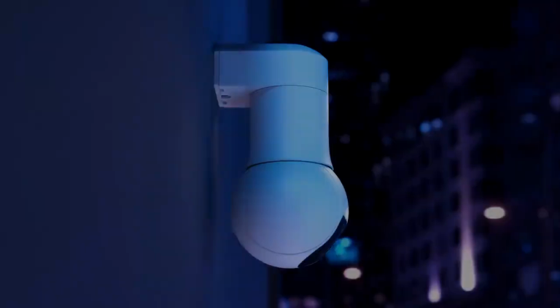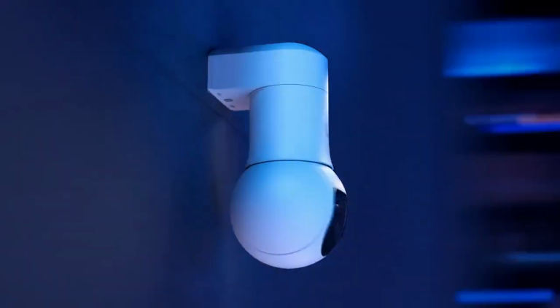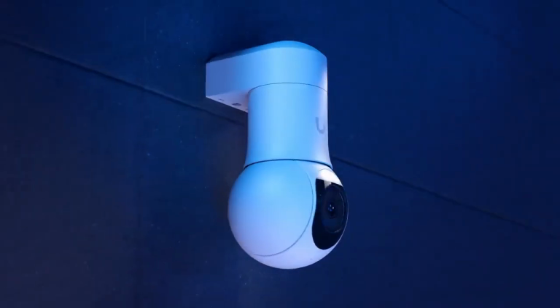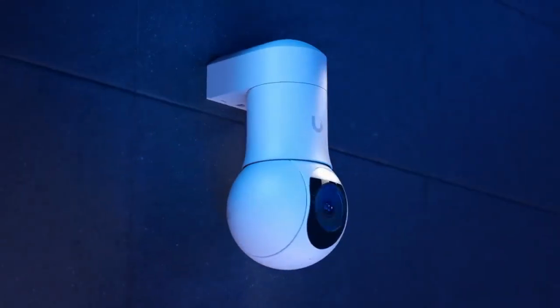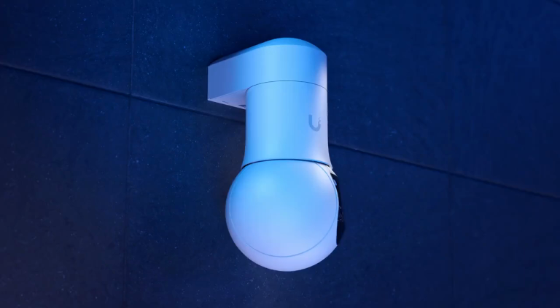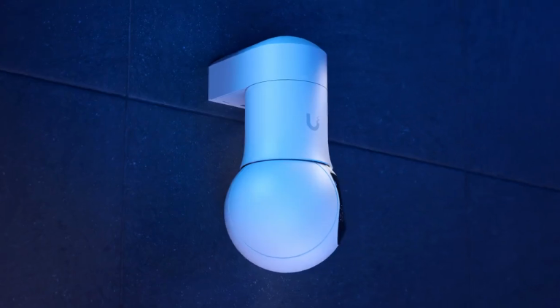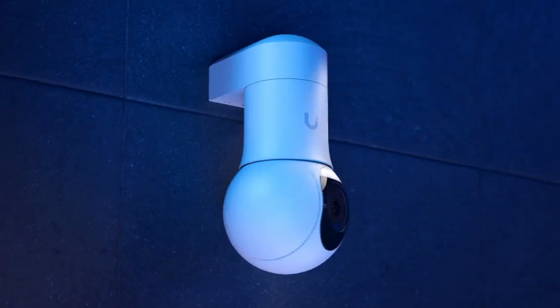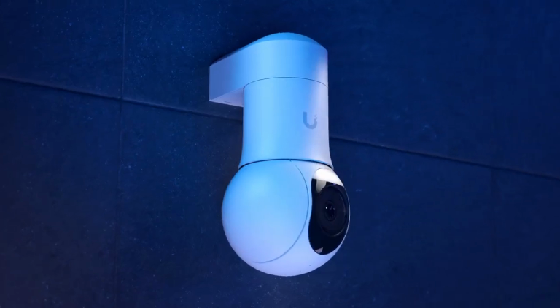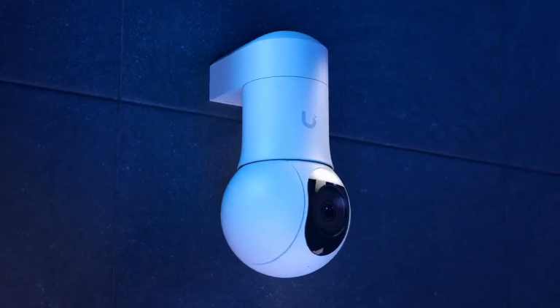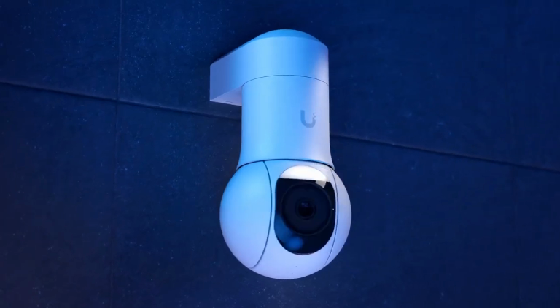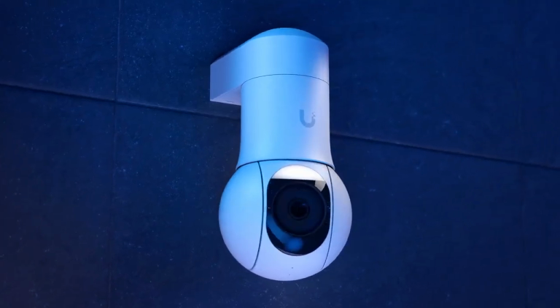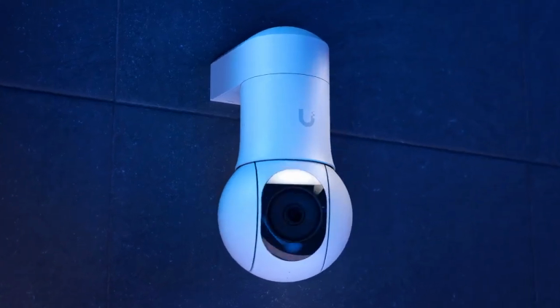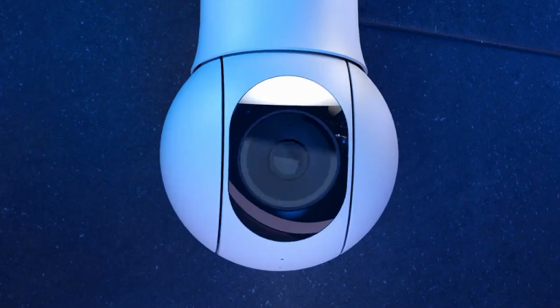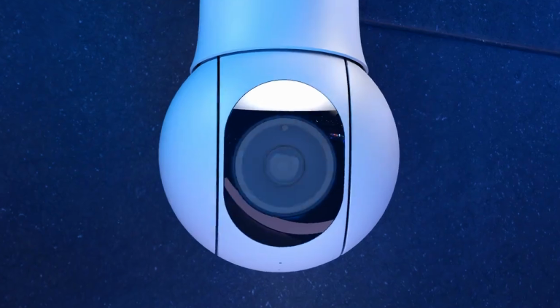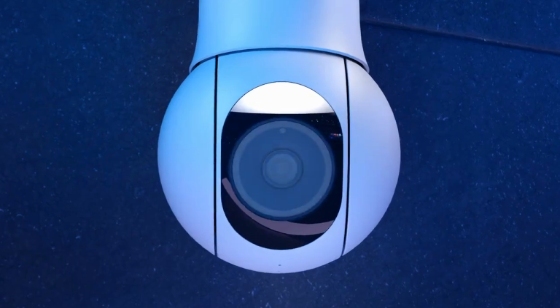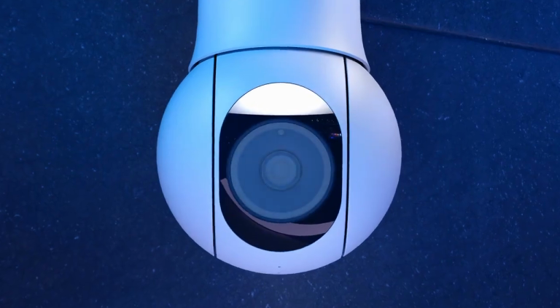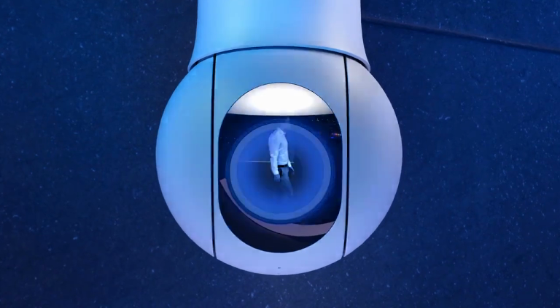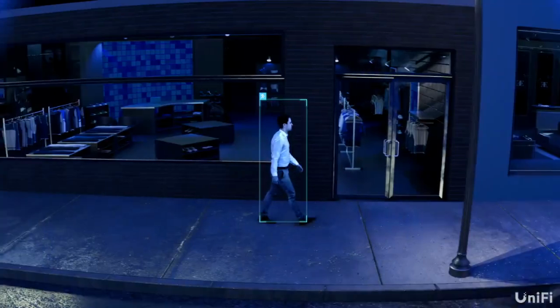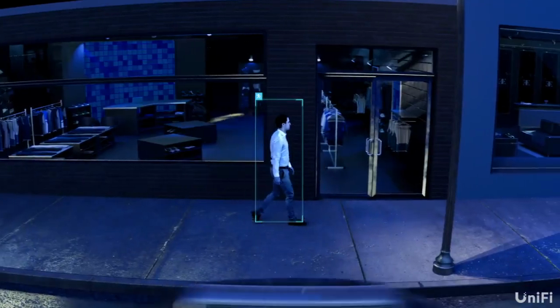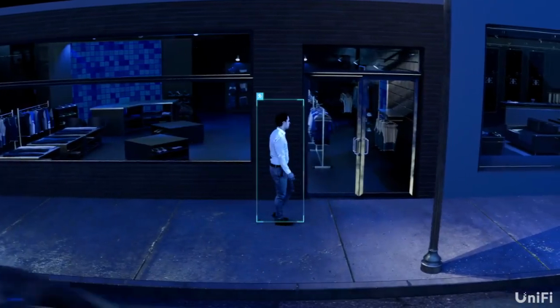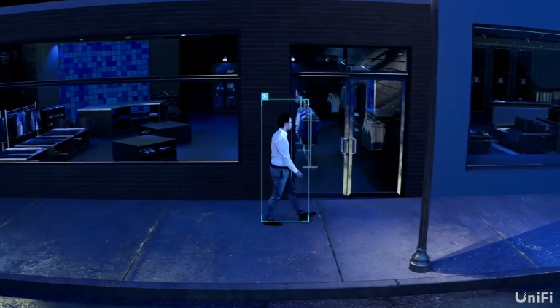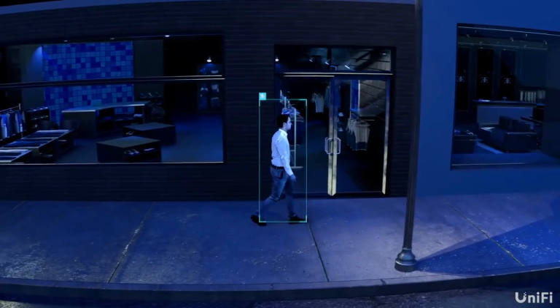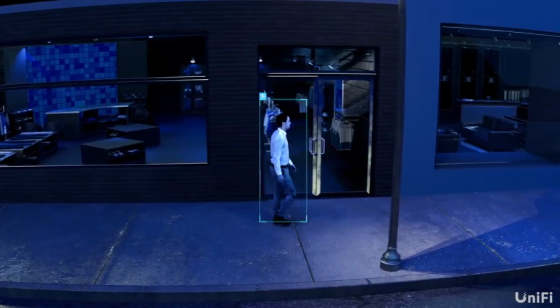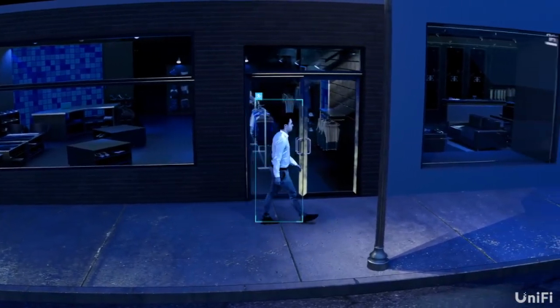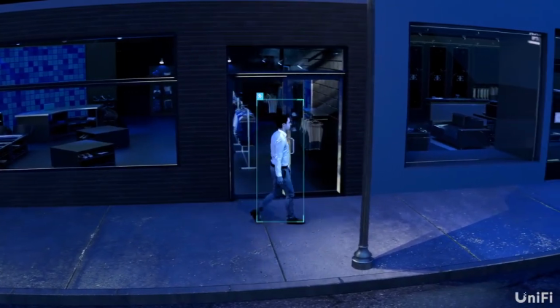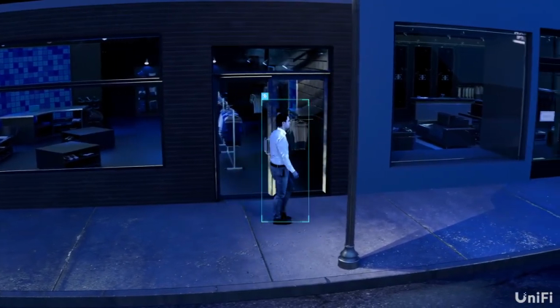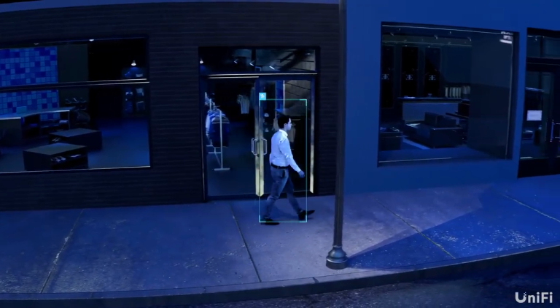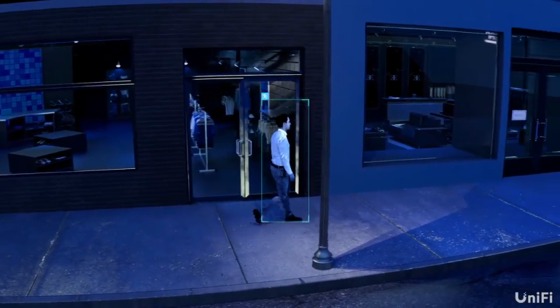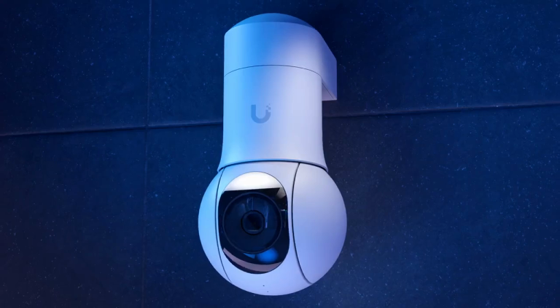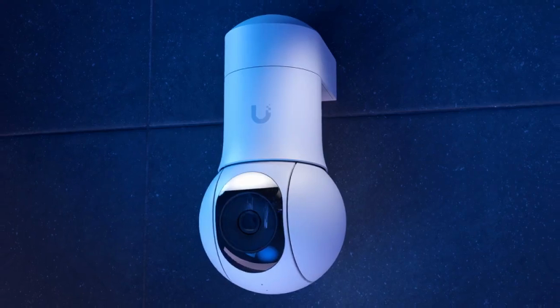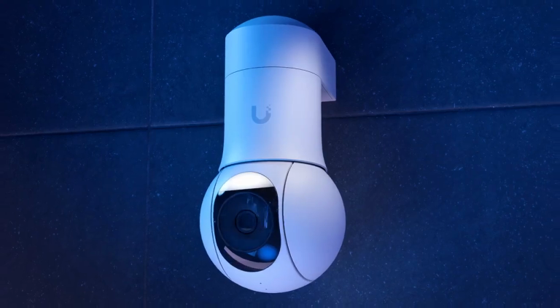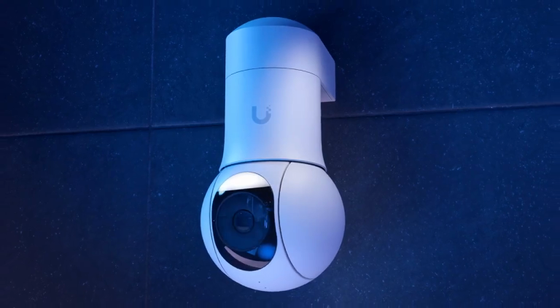Introducing the G5 PTZ, an industrial design marvel that seamlessly blends value, performance, and build quality.